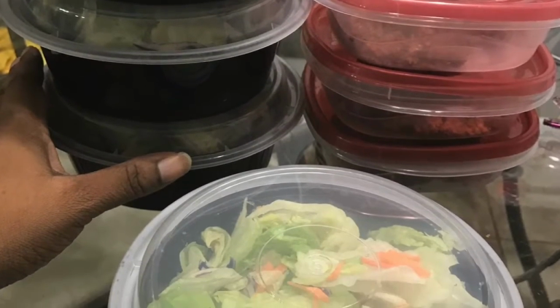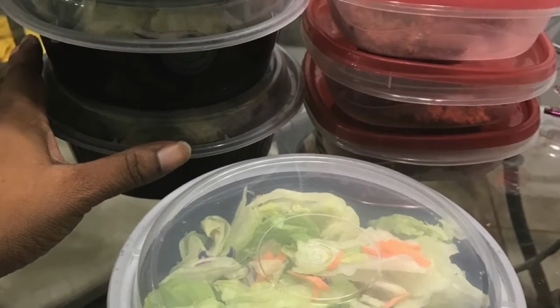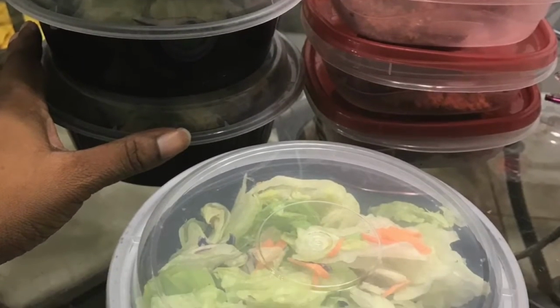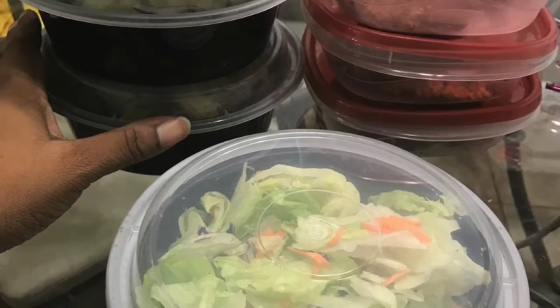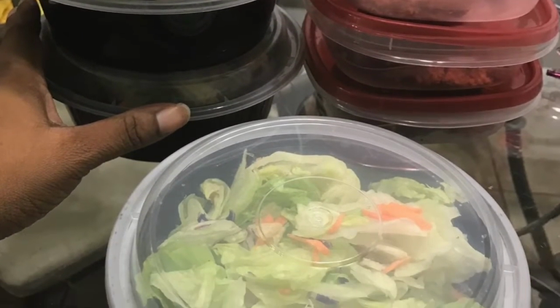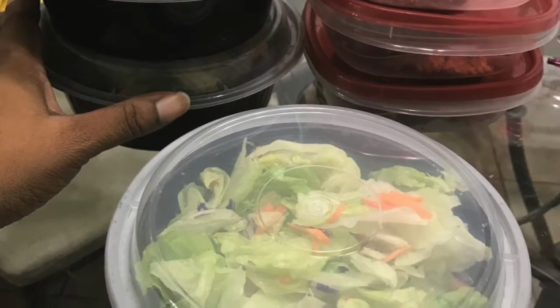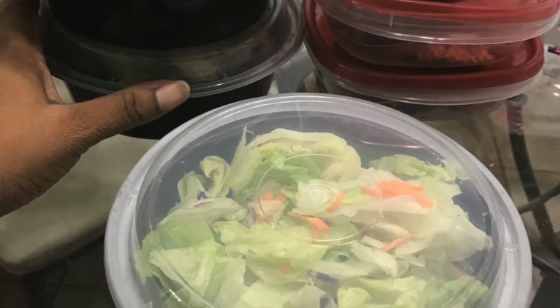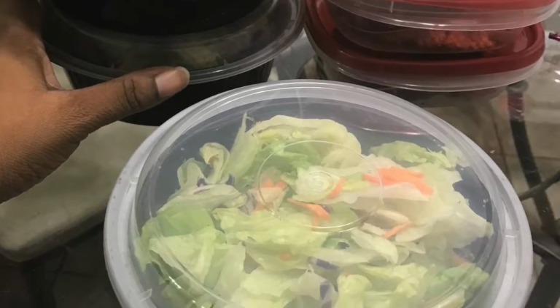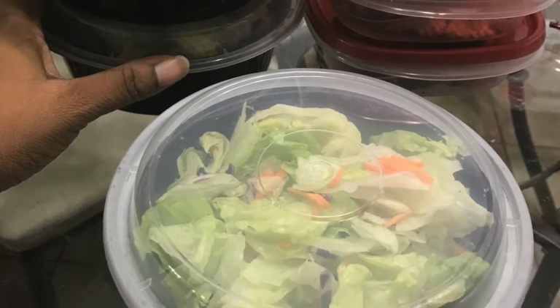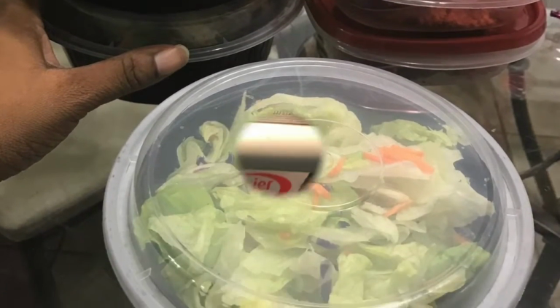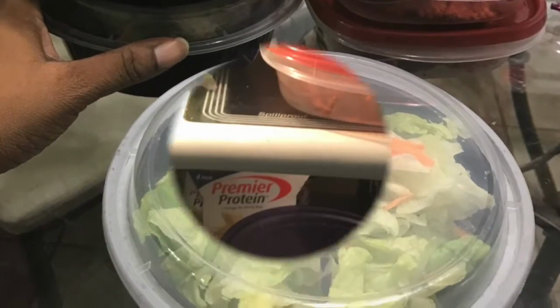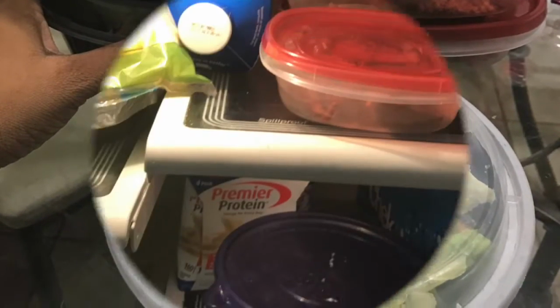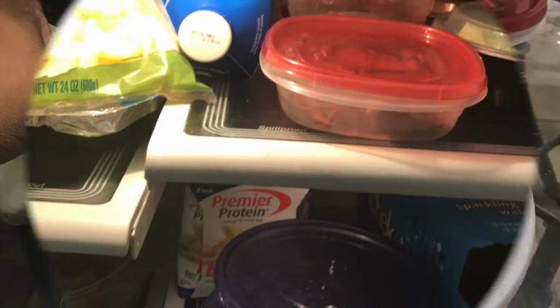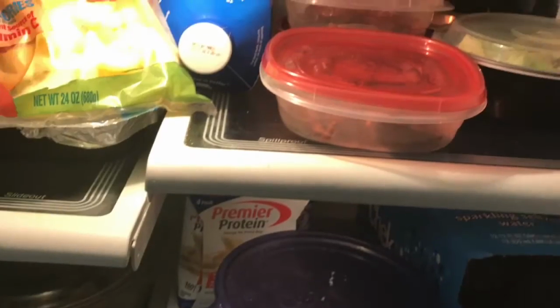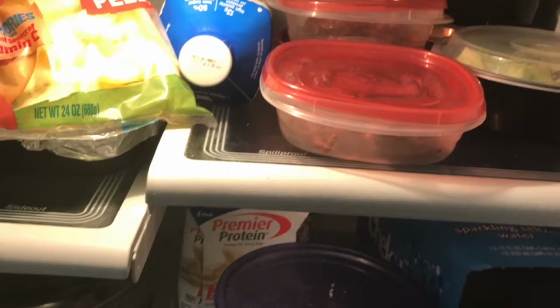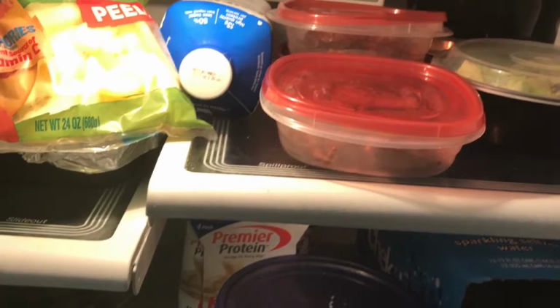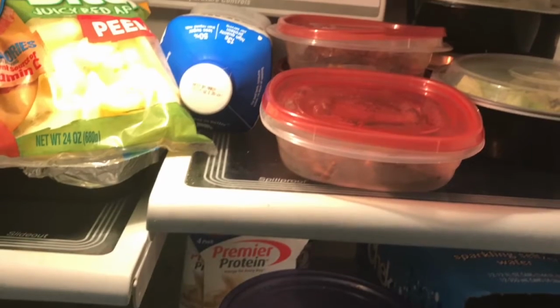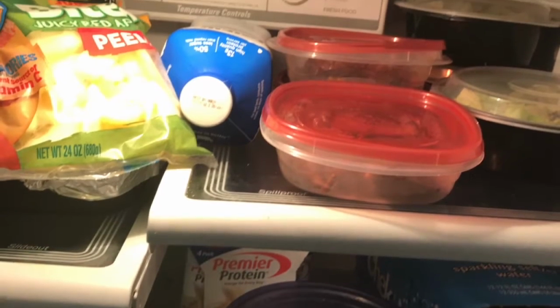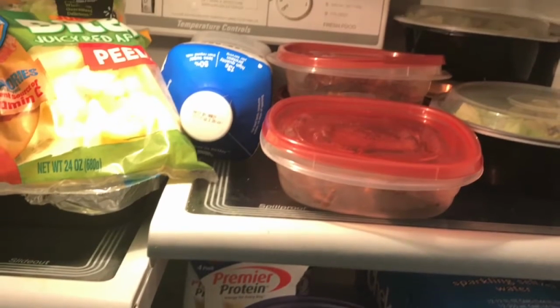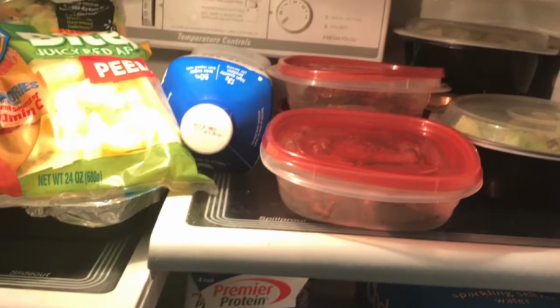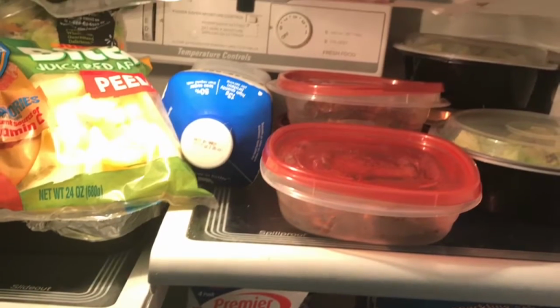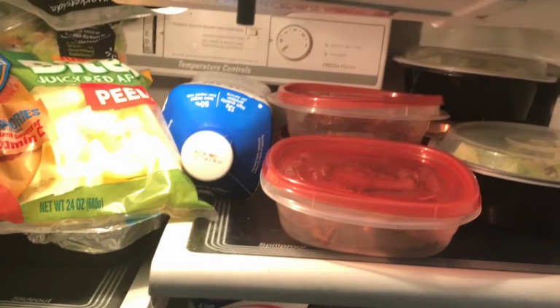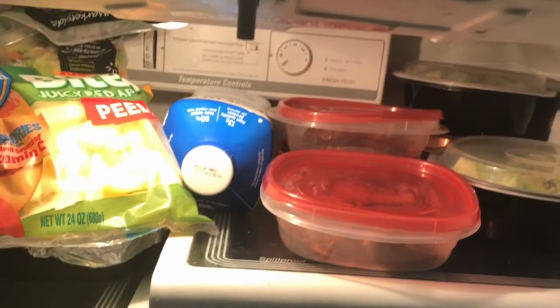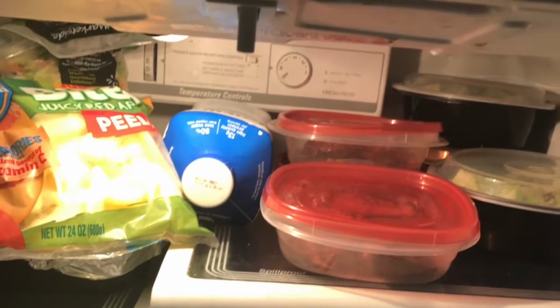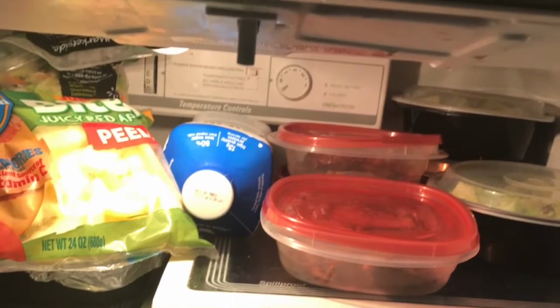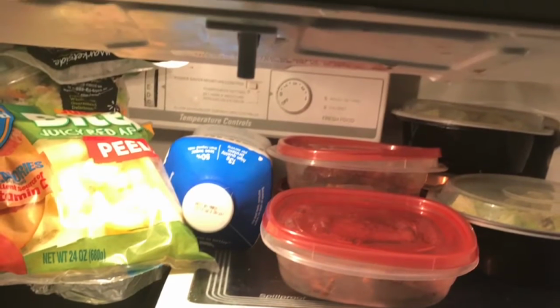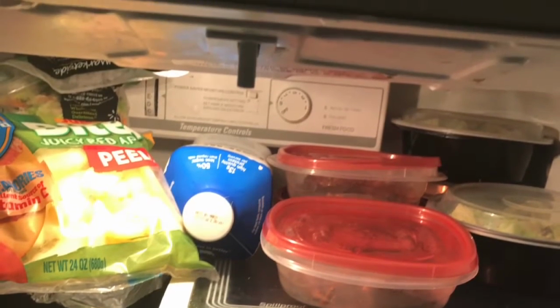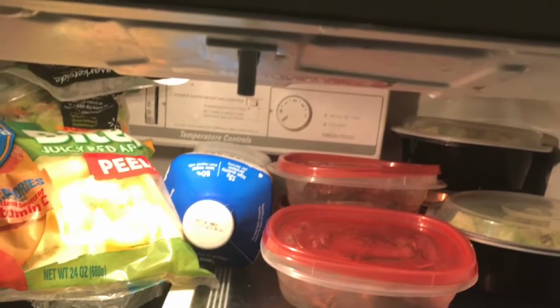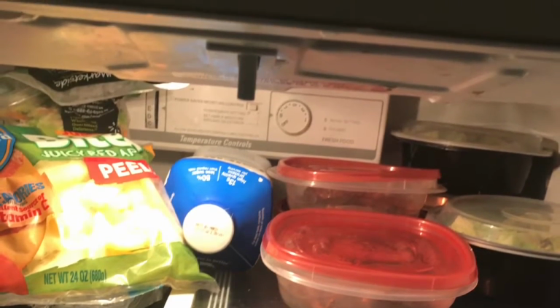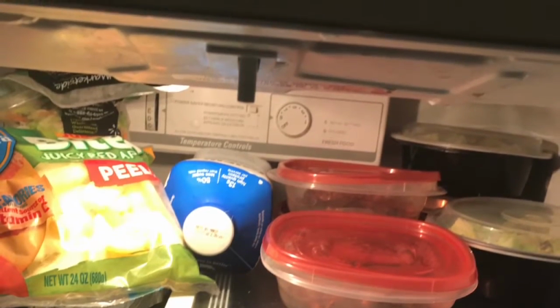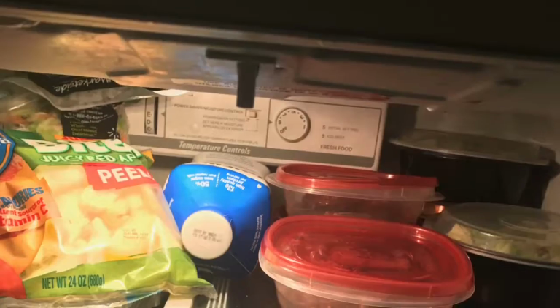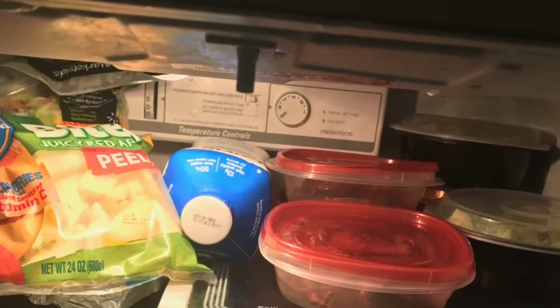This makes very easy grab-and-go meals and I'm off with my day.